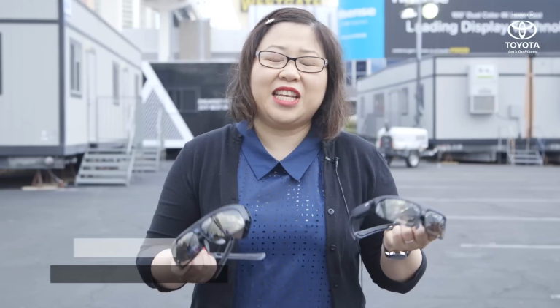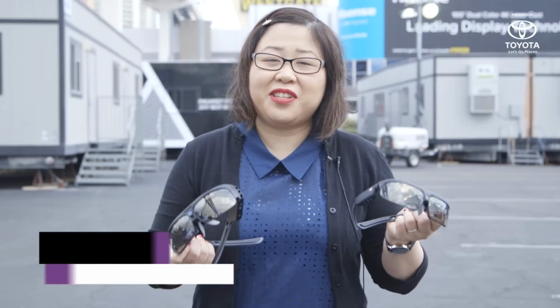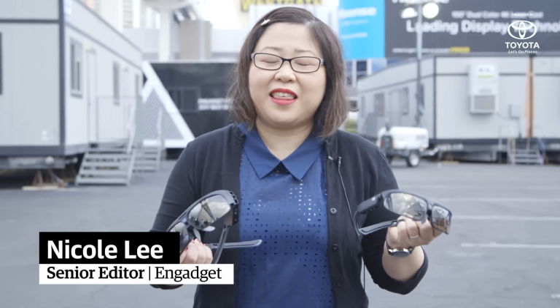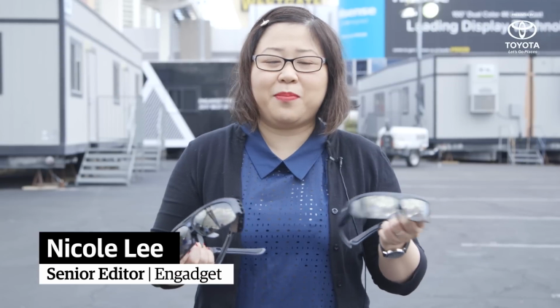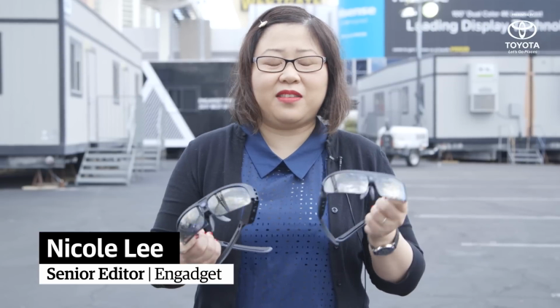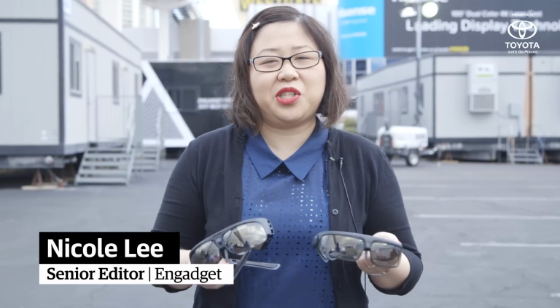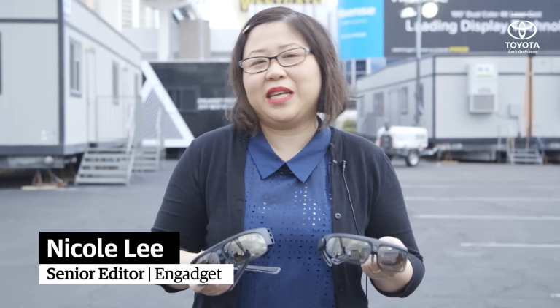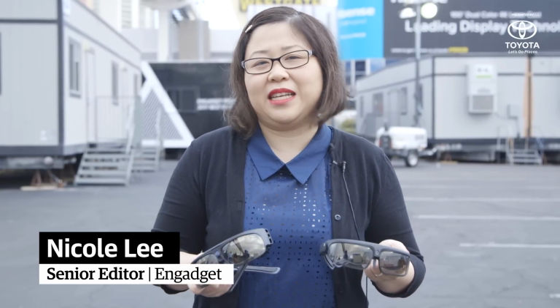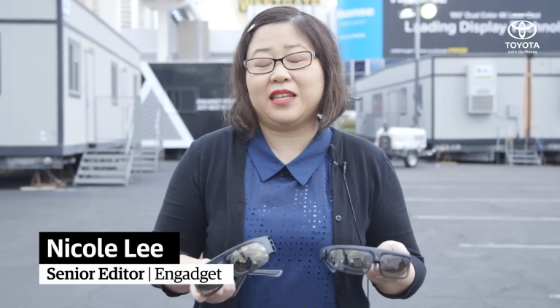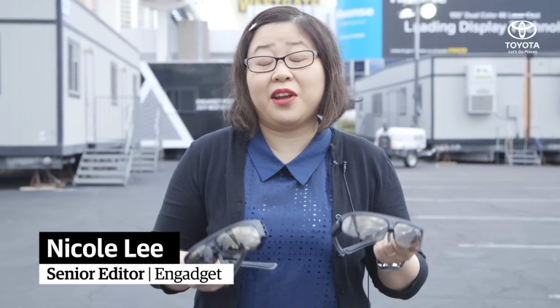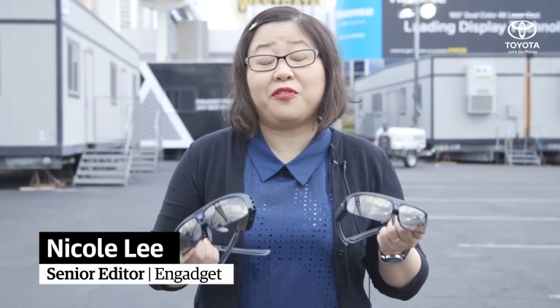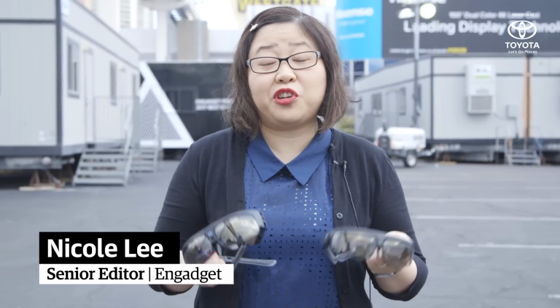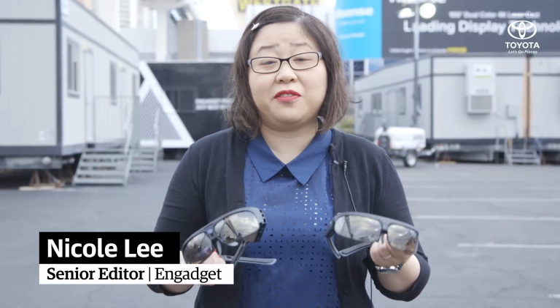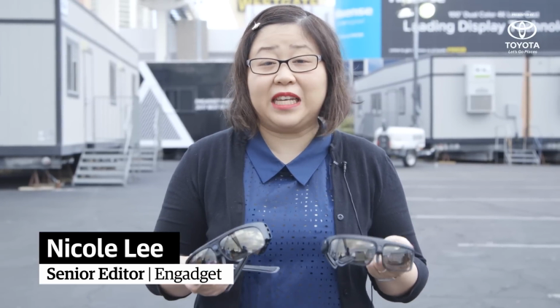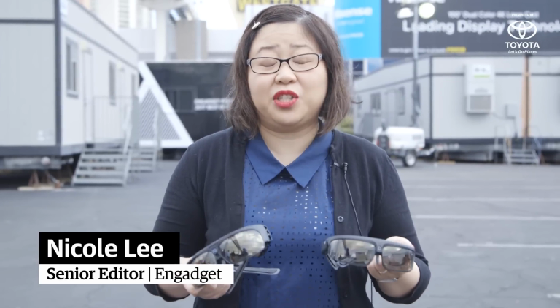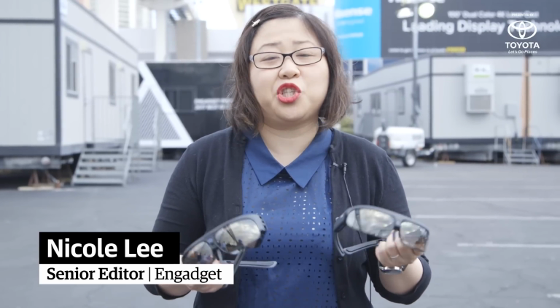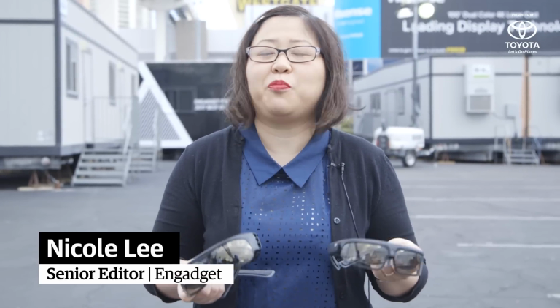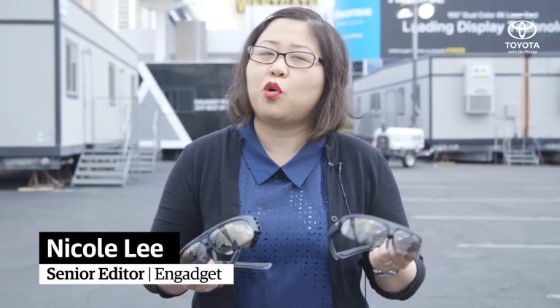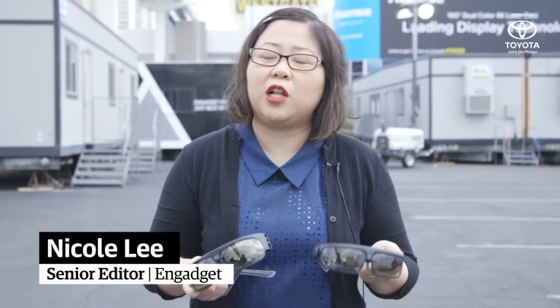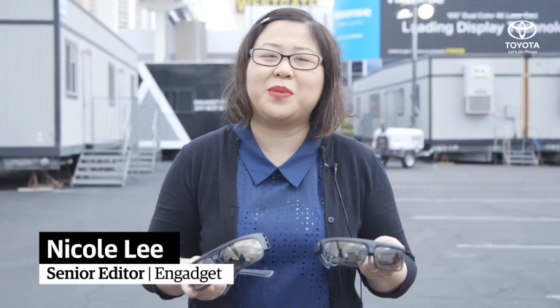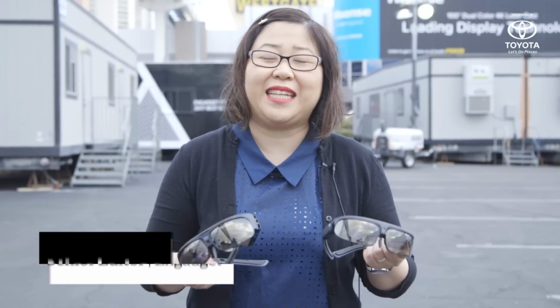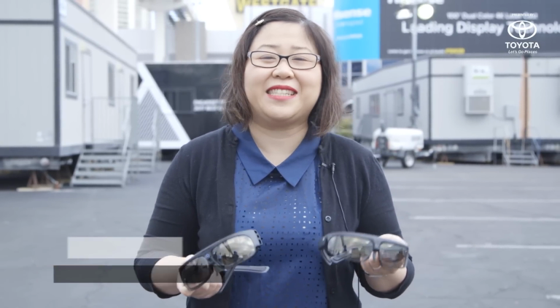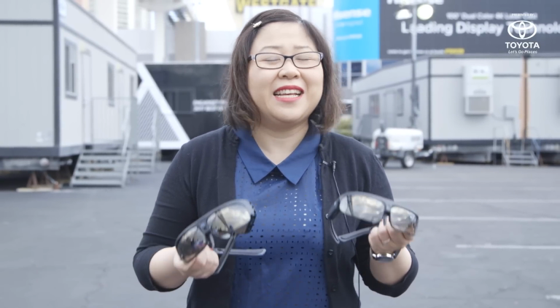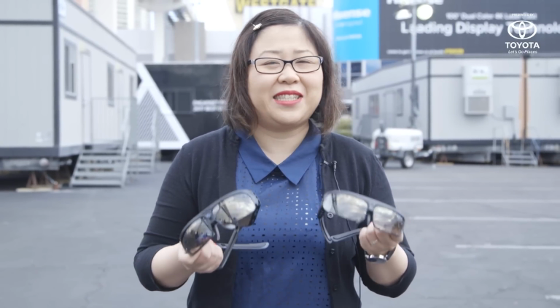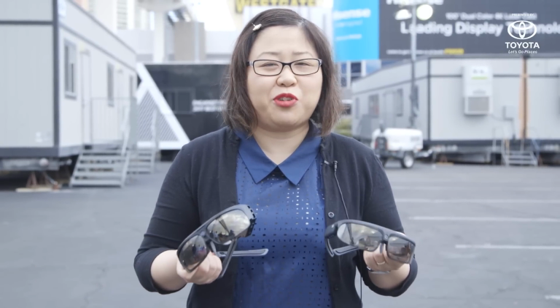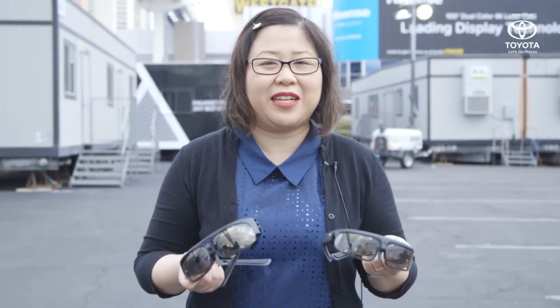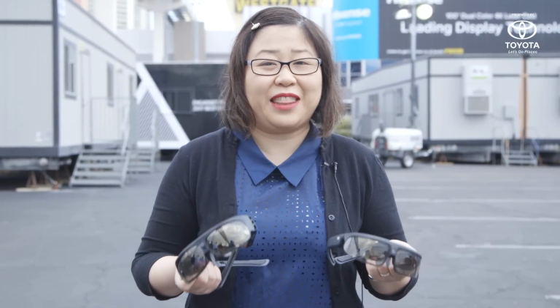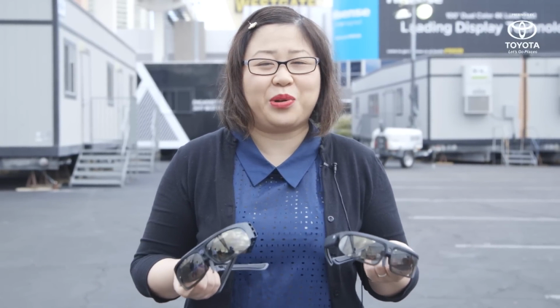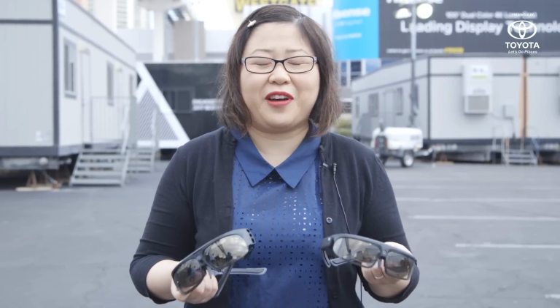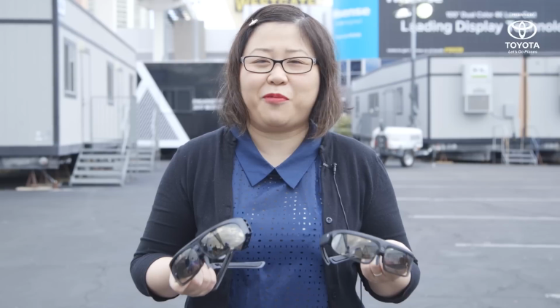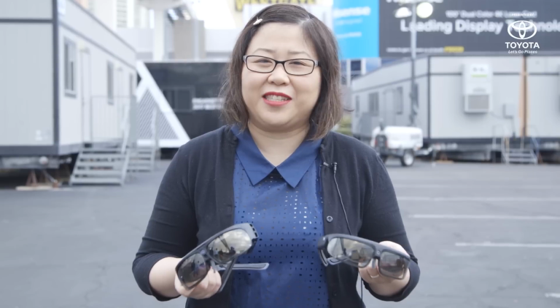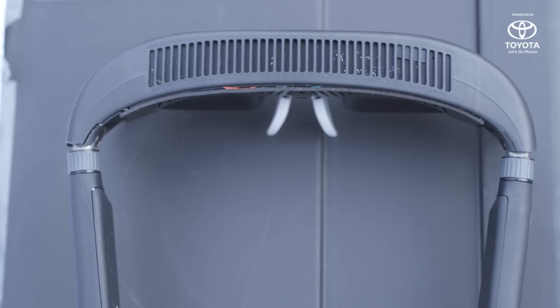The interesting thing about these two headsets is that they're the first devices to ship with Qualcomm's latest Snapdragon 835 processor.